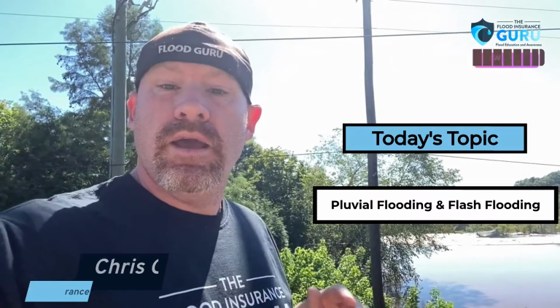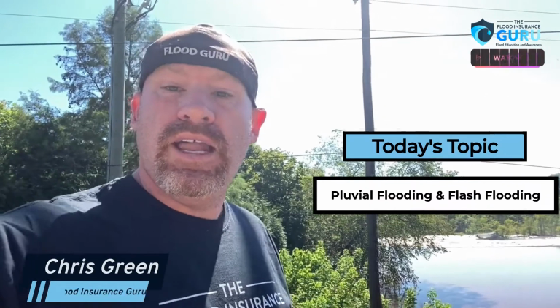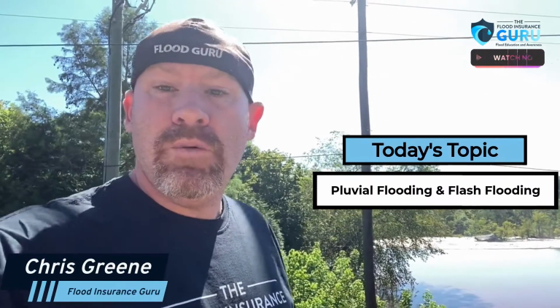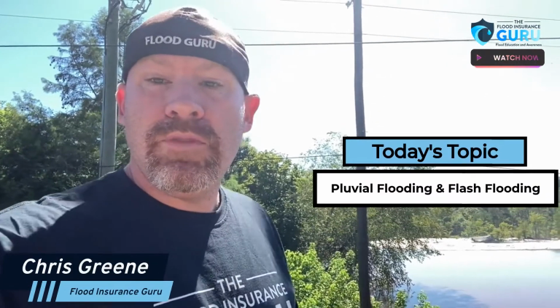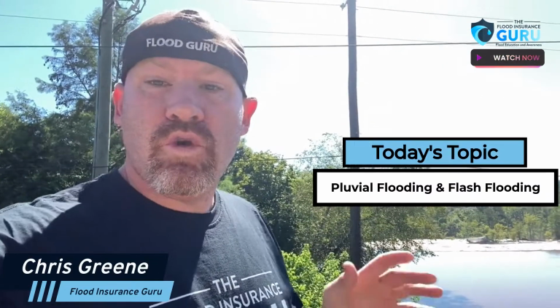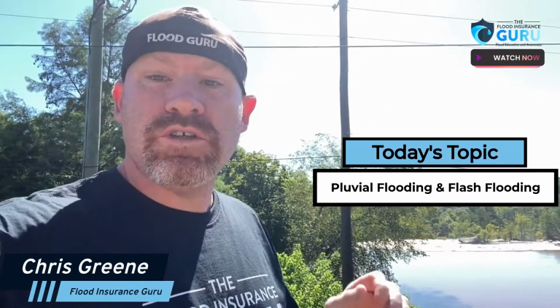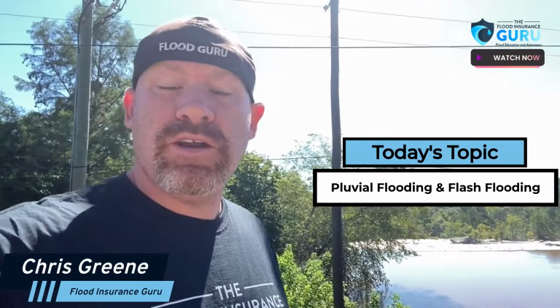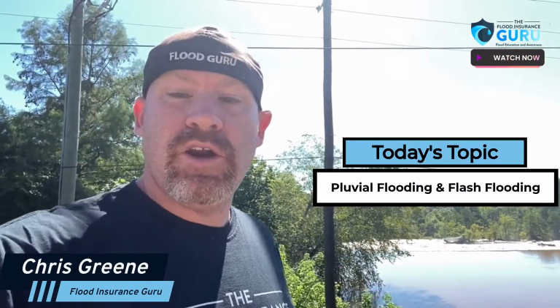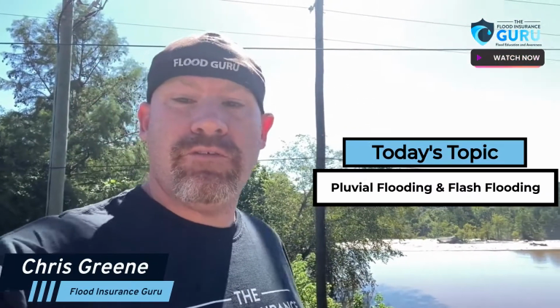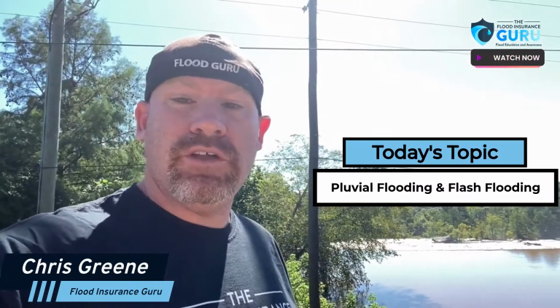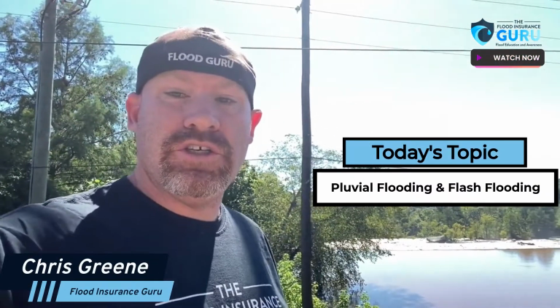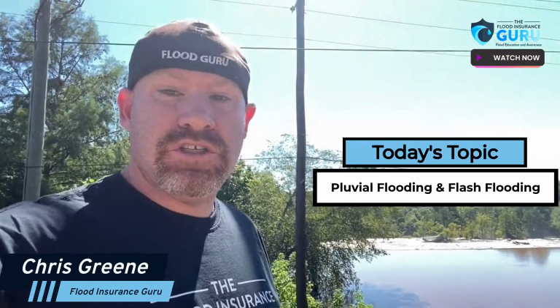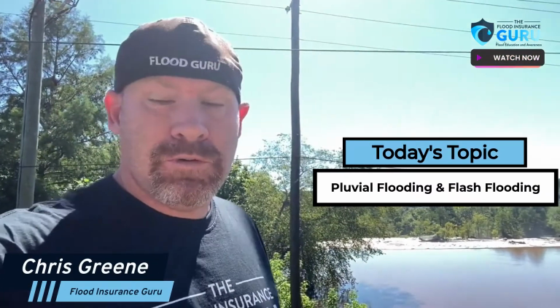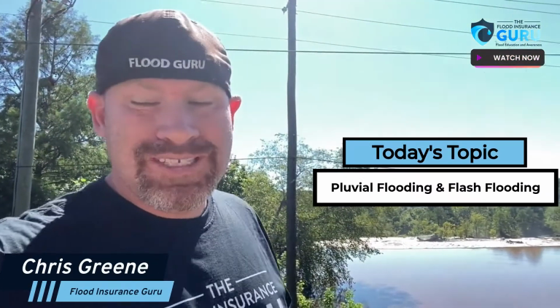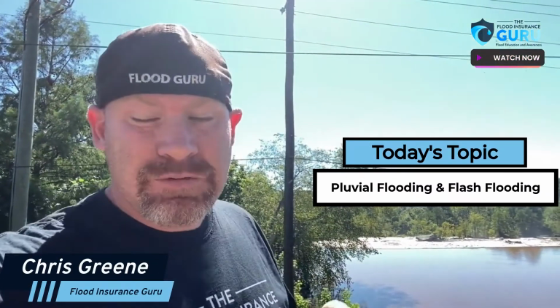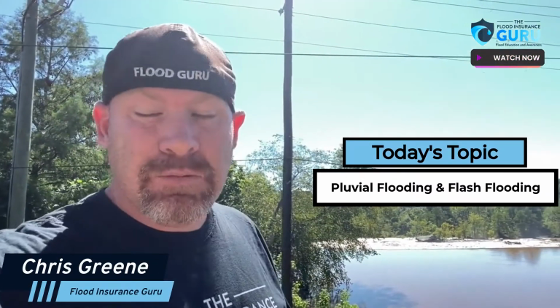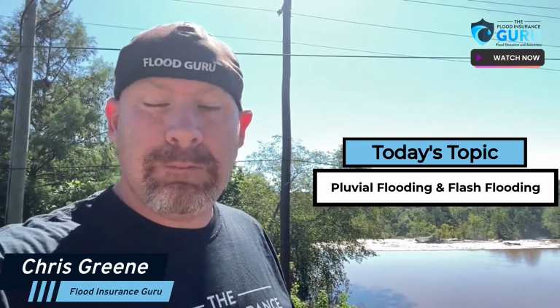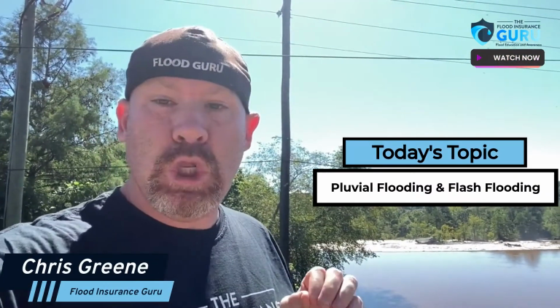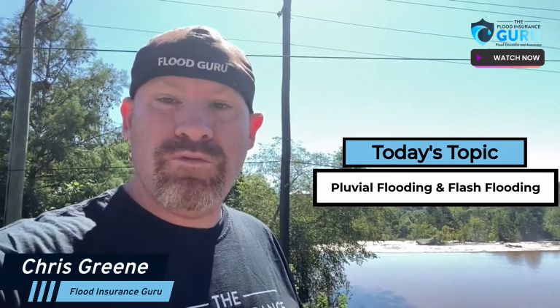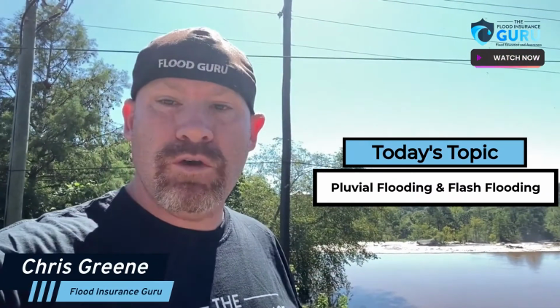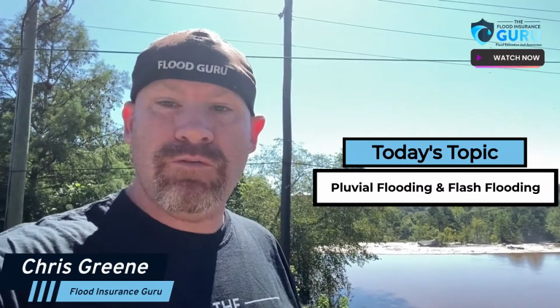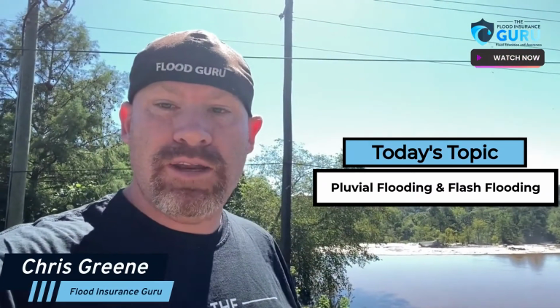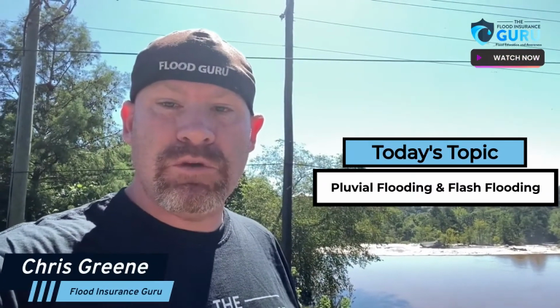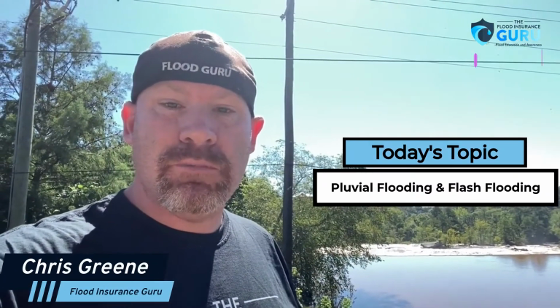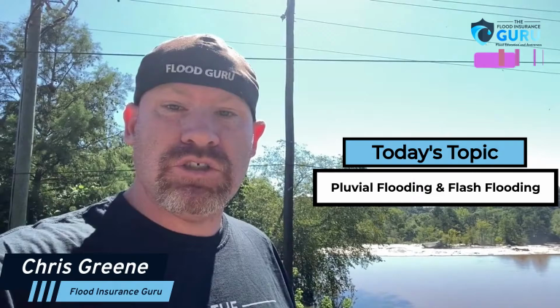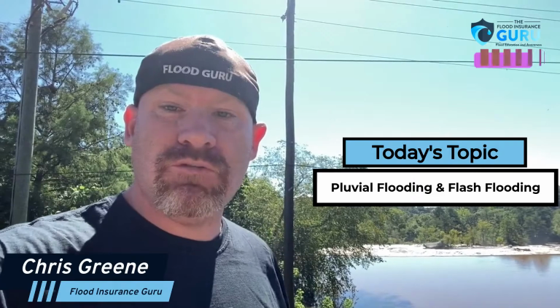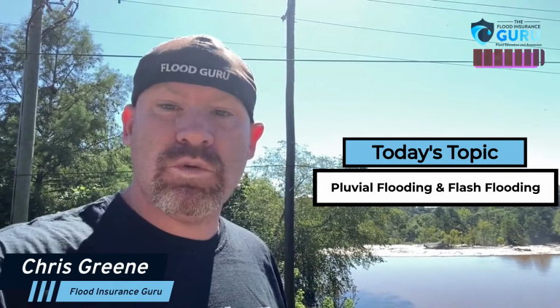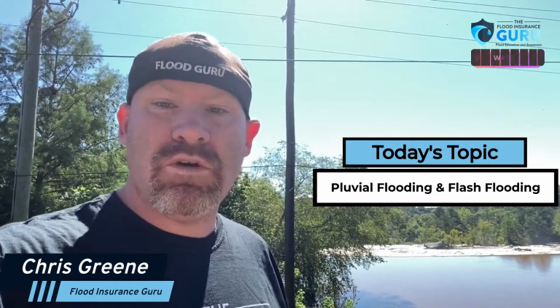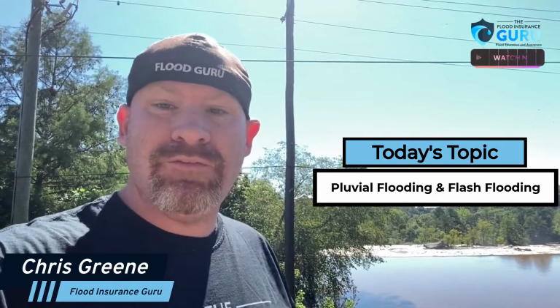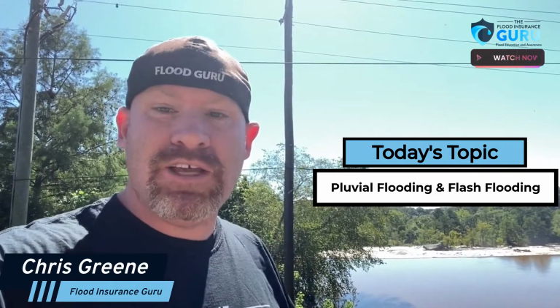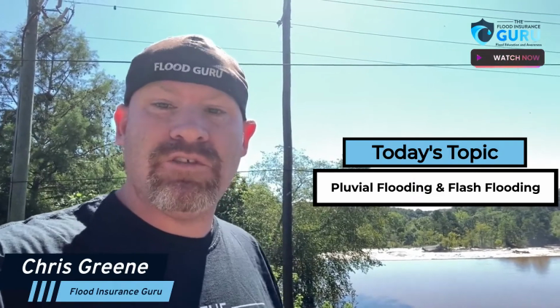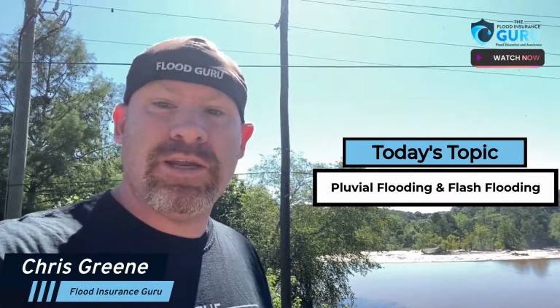Hello, Chris Greene here with the Flood Insurance Guru. Today we're talking about Pluvial Flooding — surface water and flash flooding.